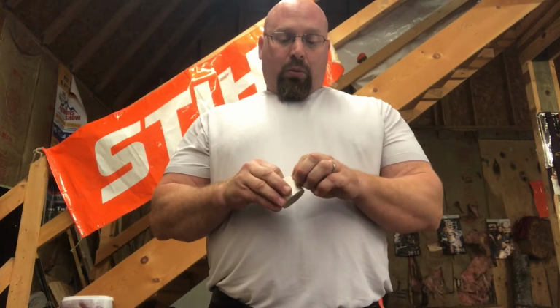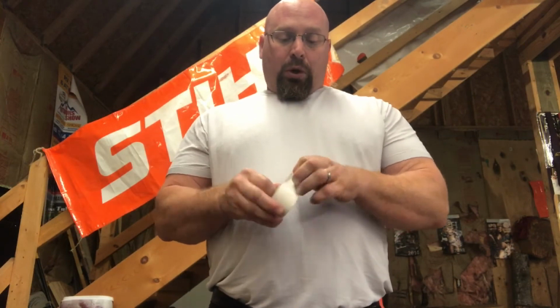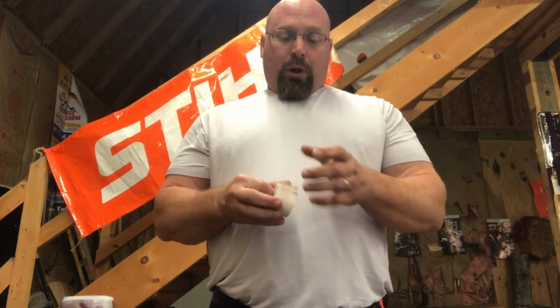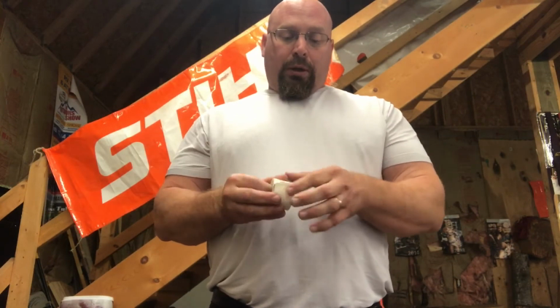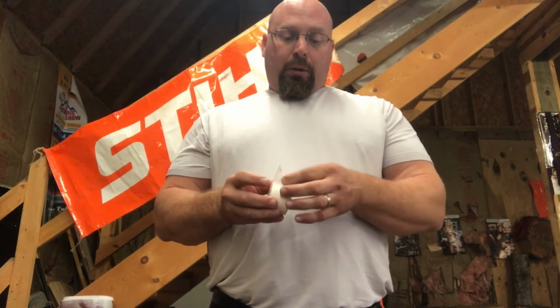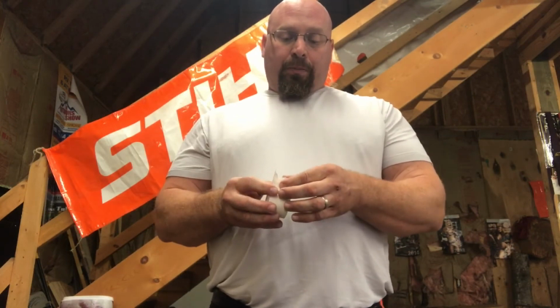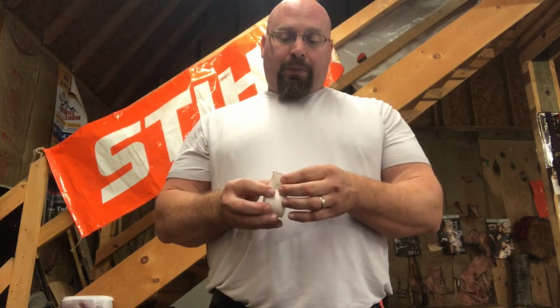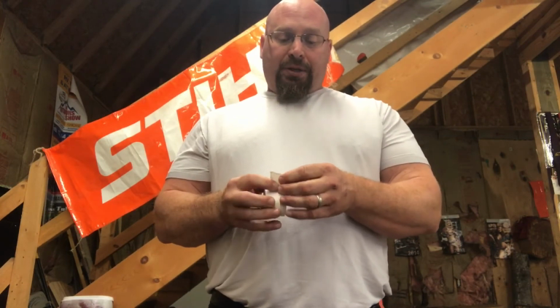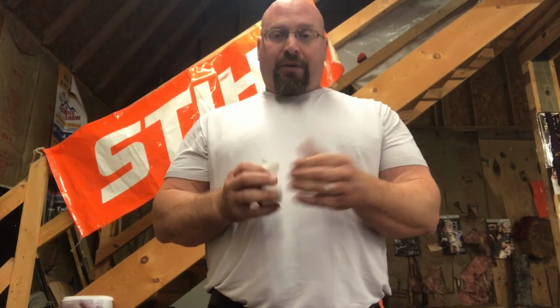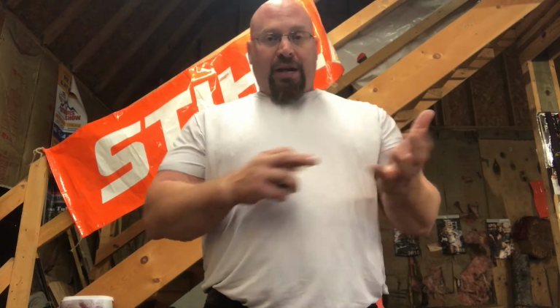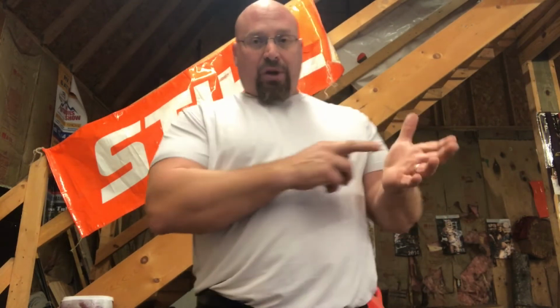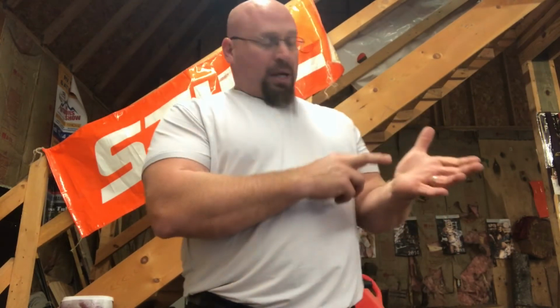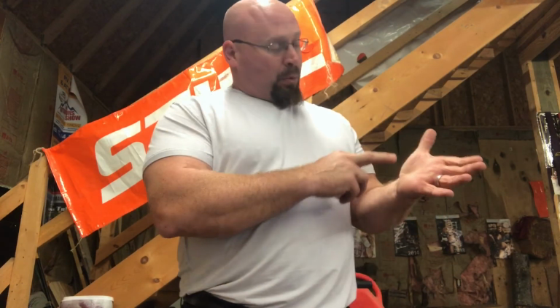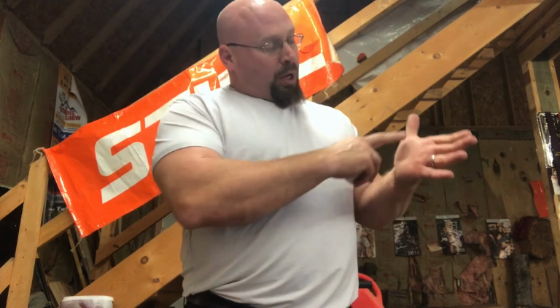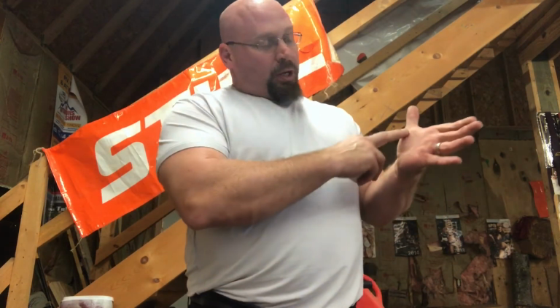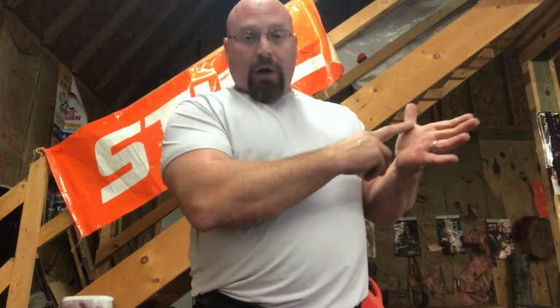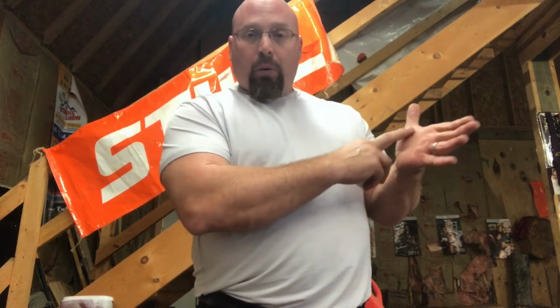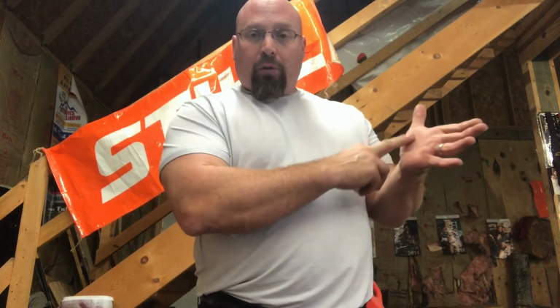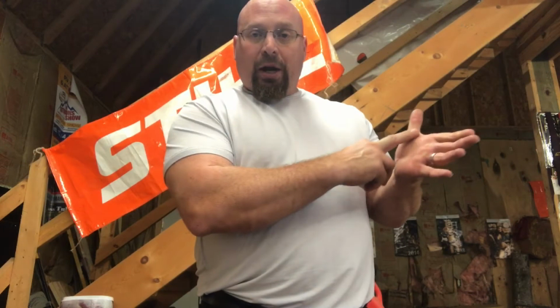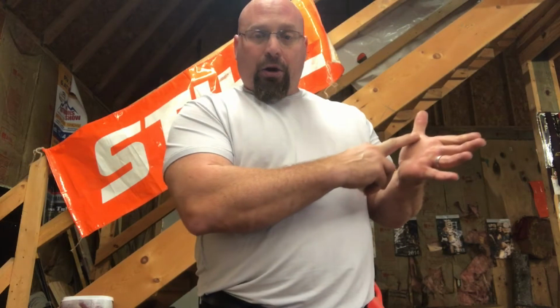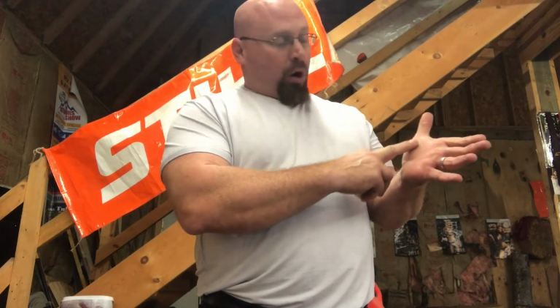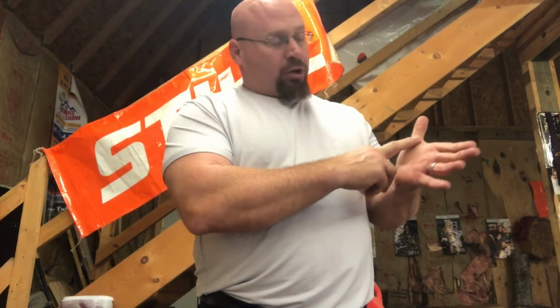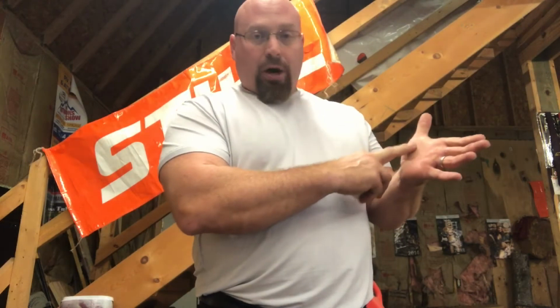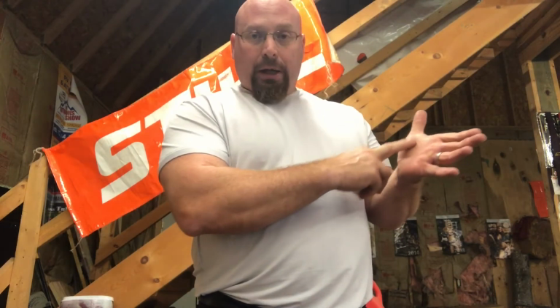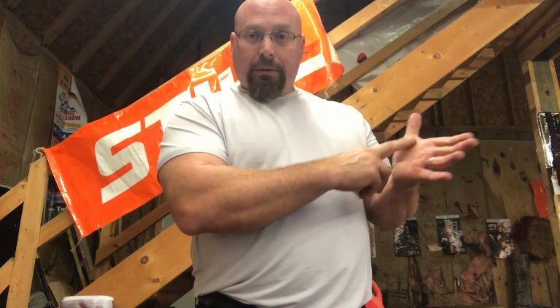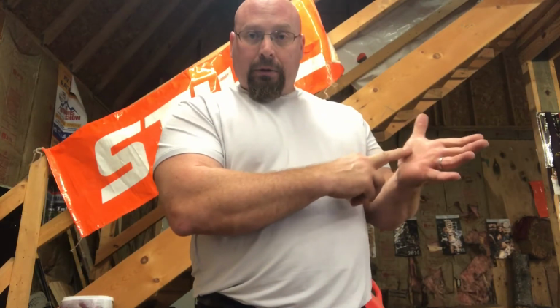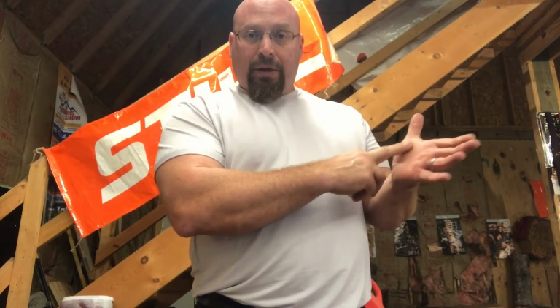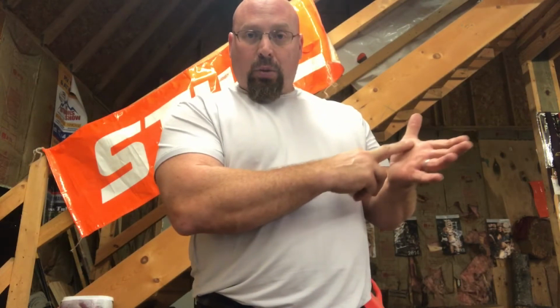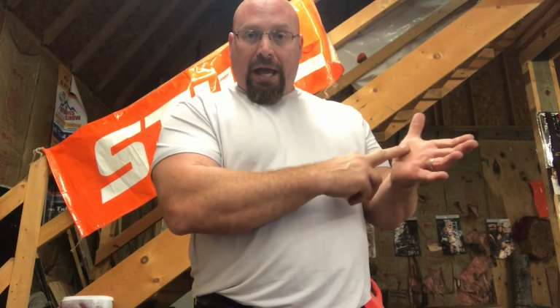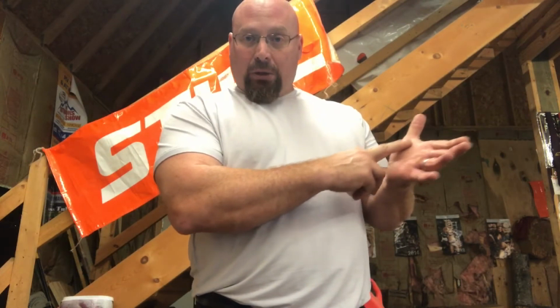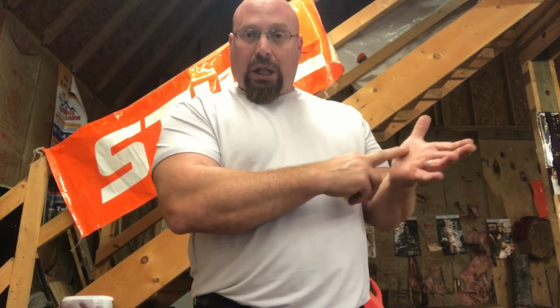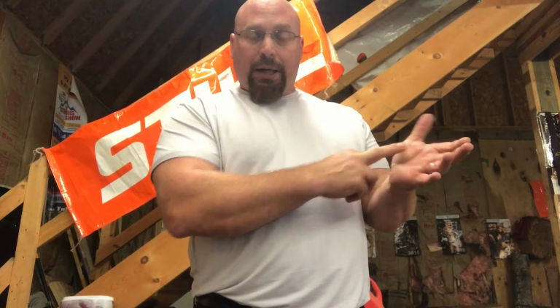What you want to do is, say for example, you've got one right here in the crotch of your hand — that's where the handle slides.